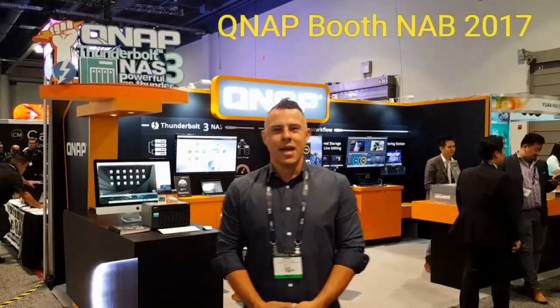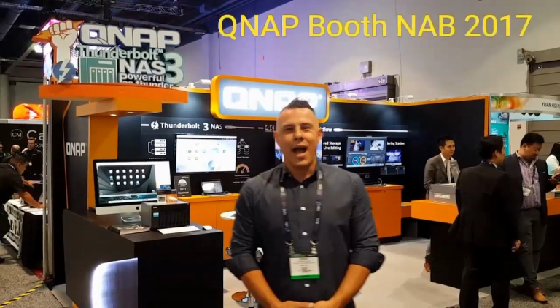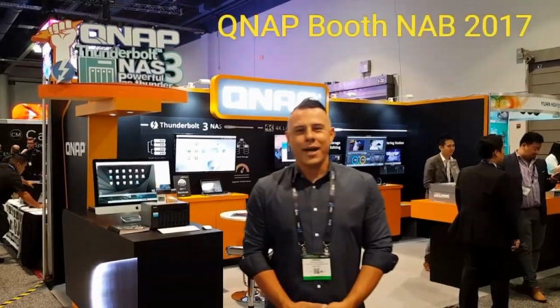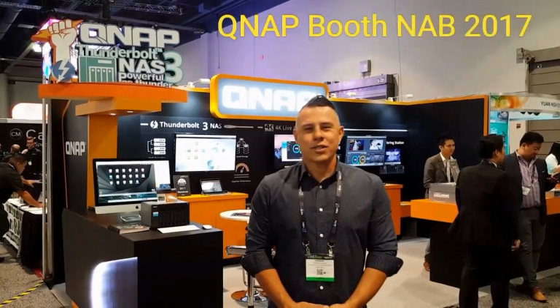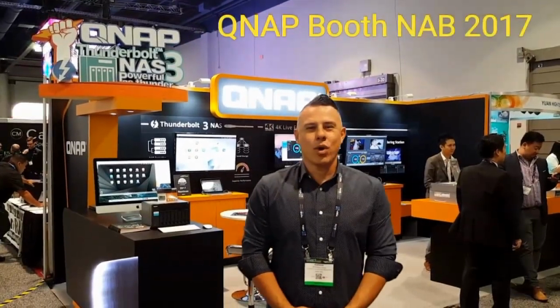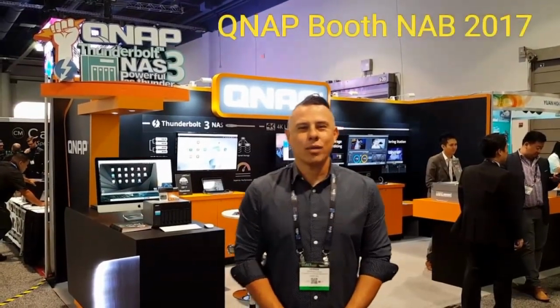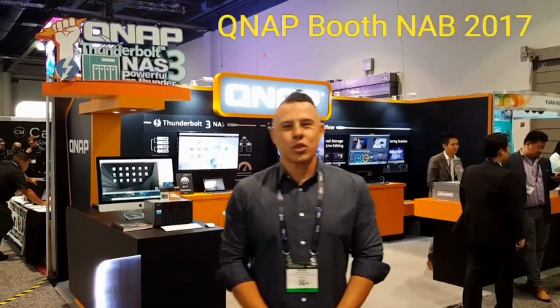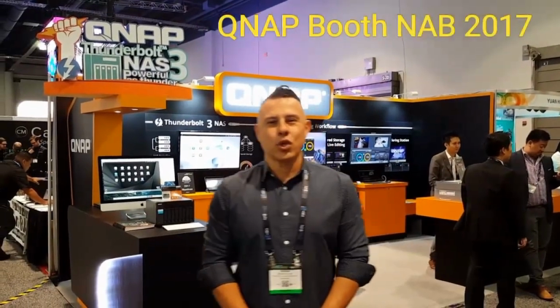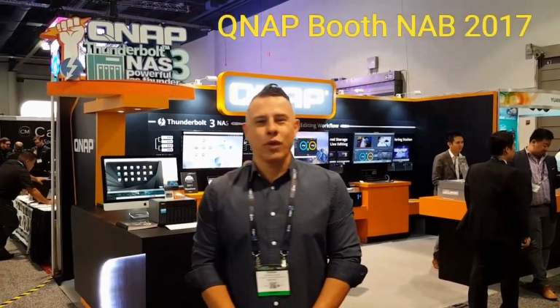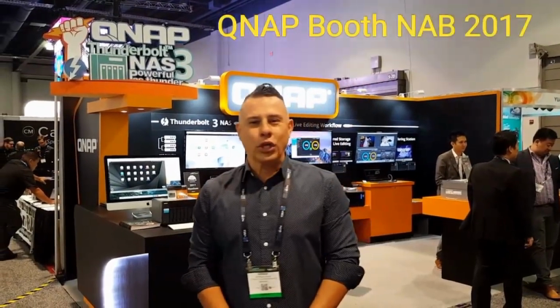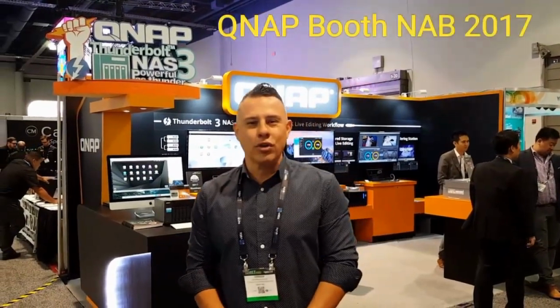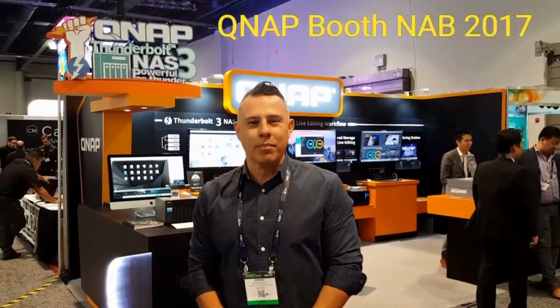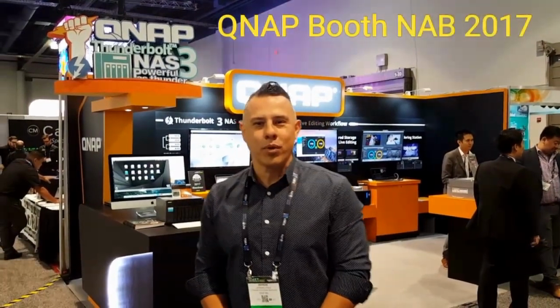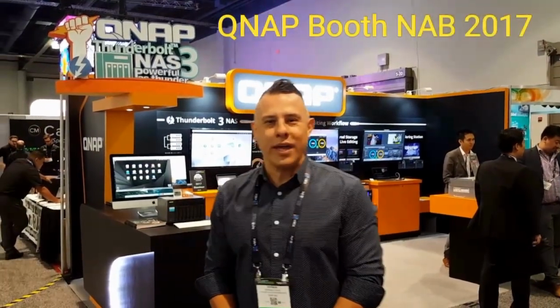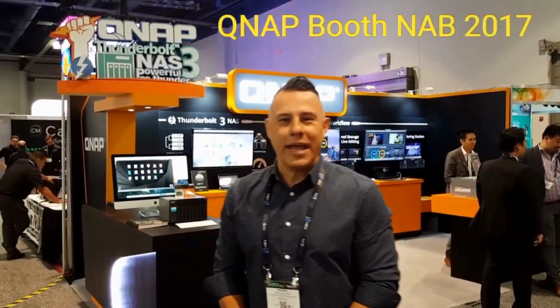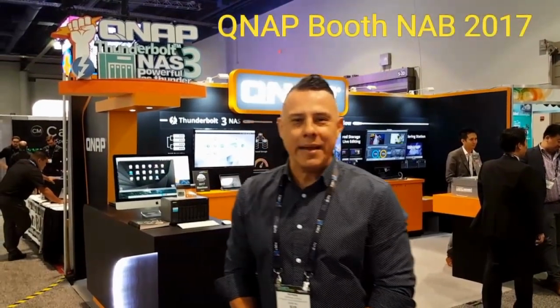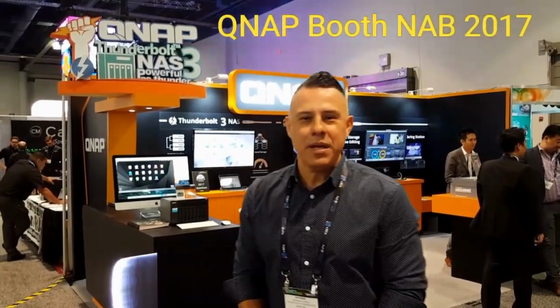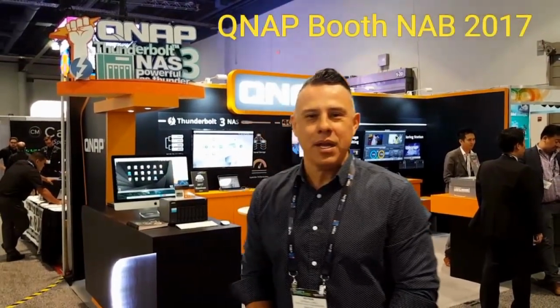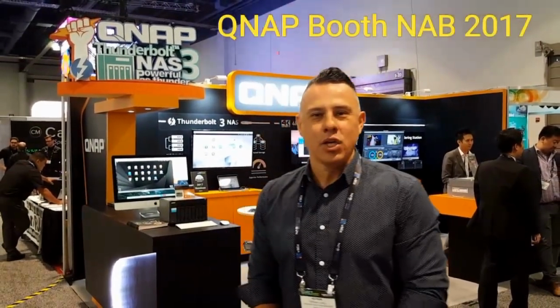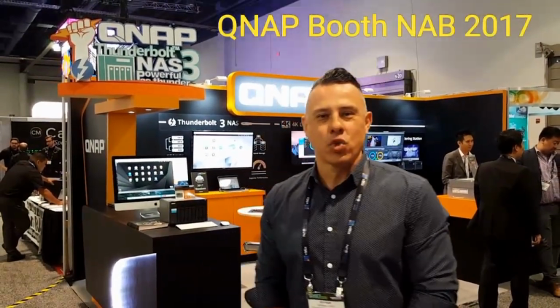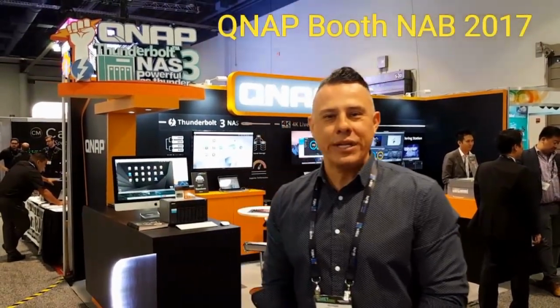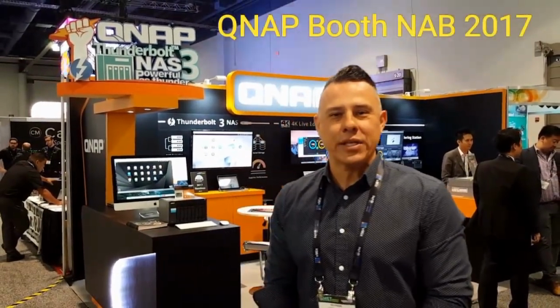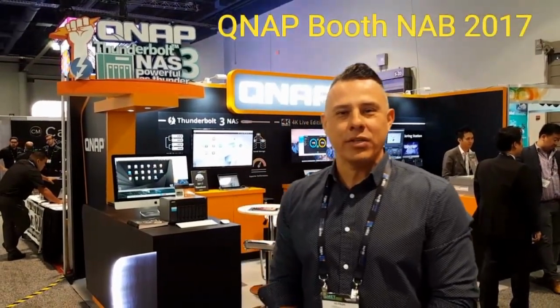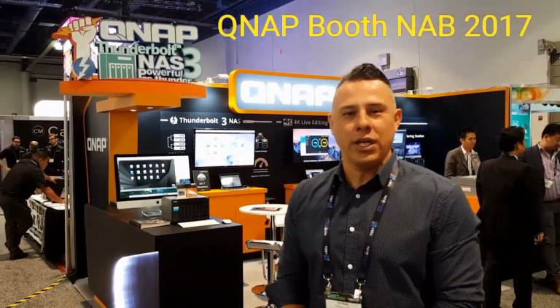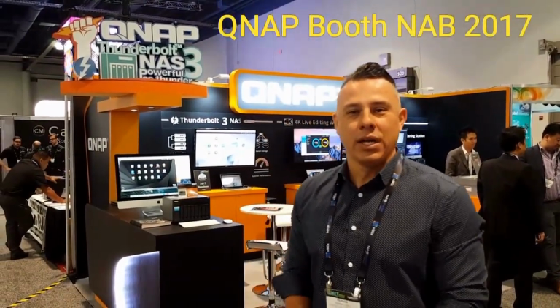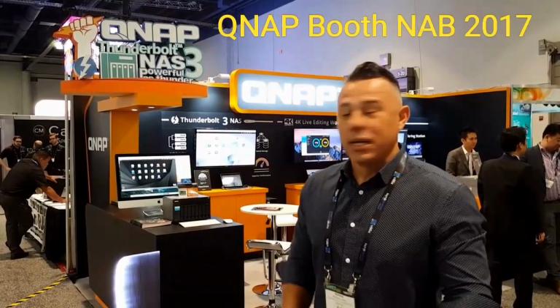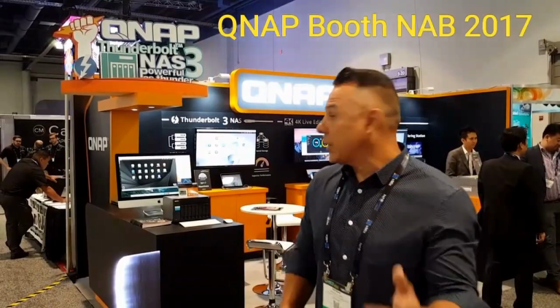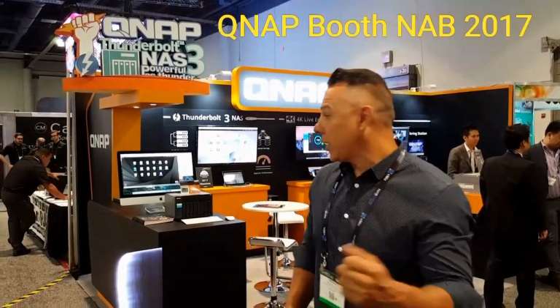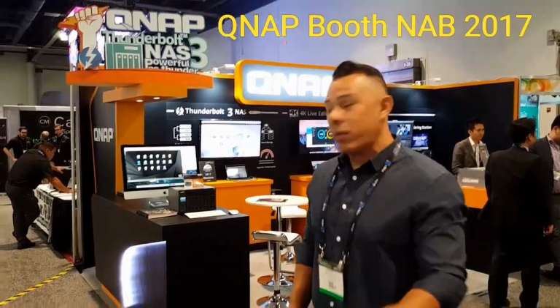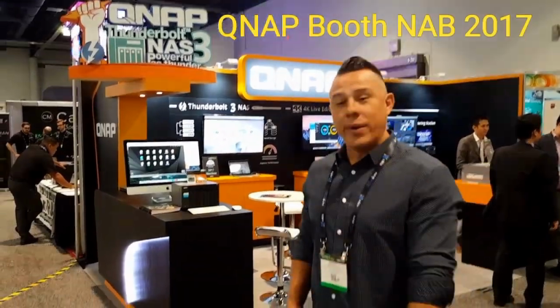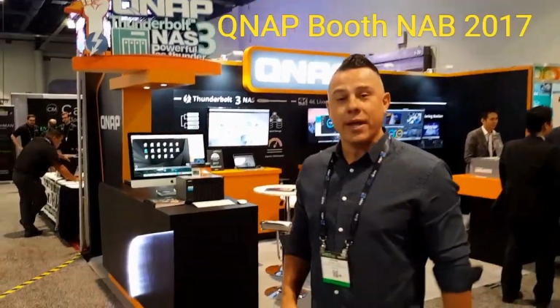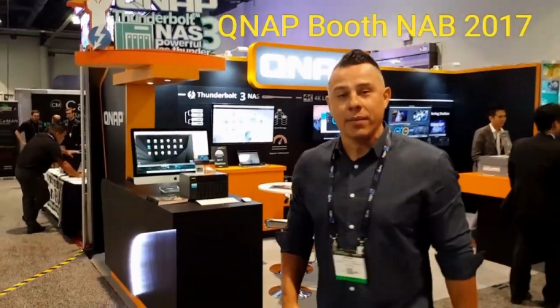Hi guys, welcome to the QNAP booth at NAB 2017. Let's take a look at what we got here.